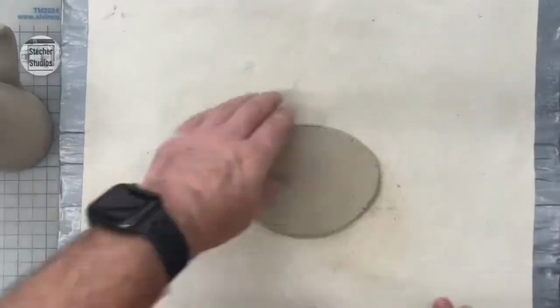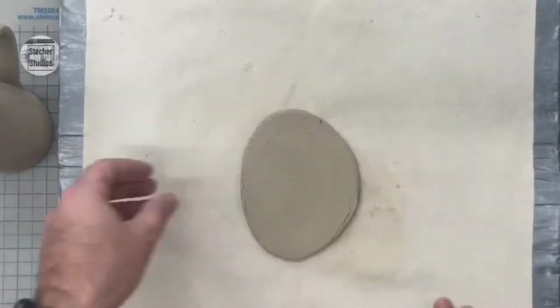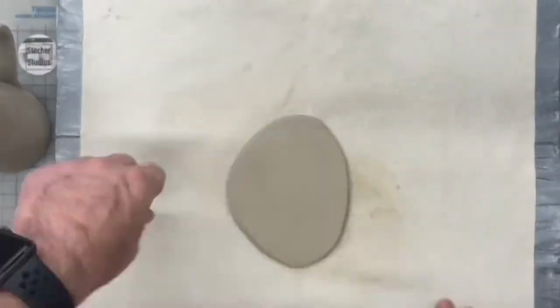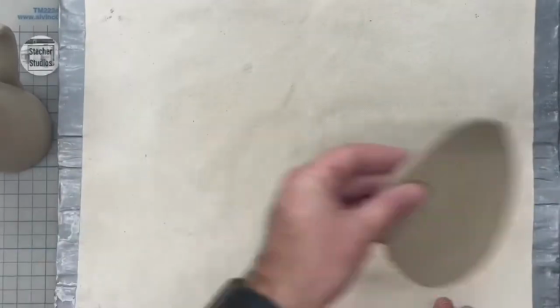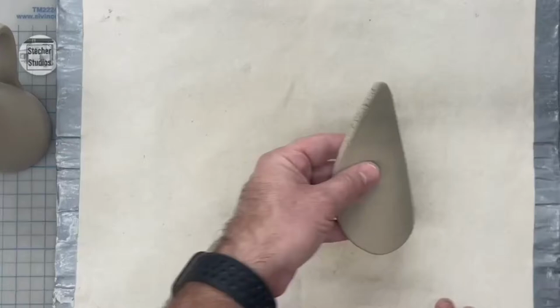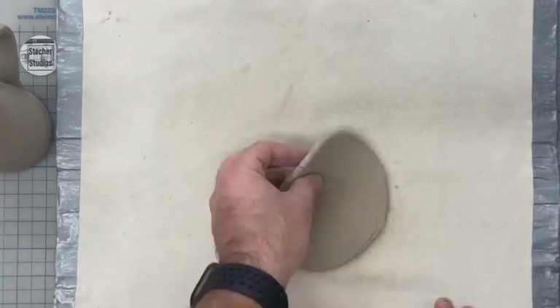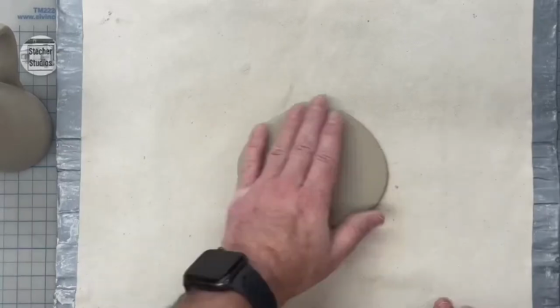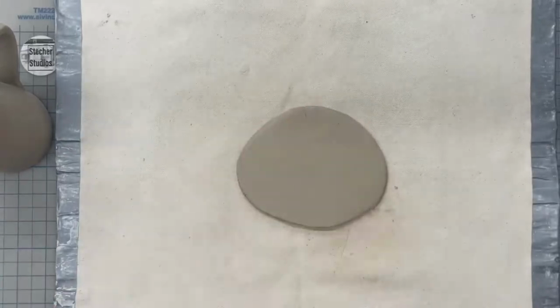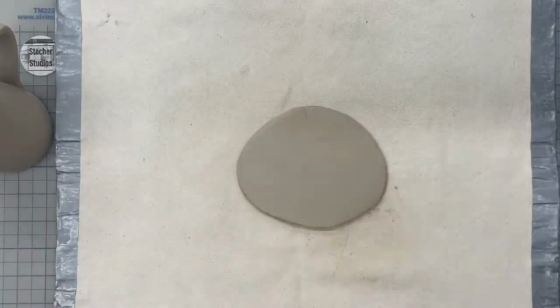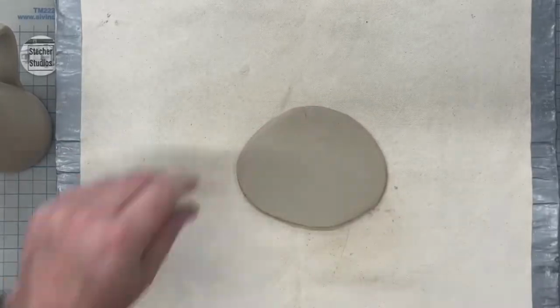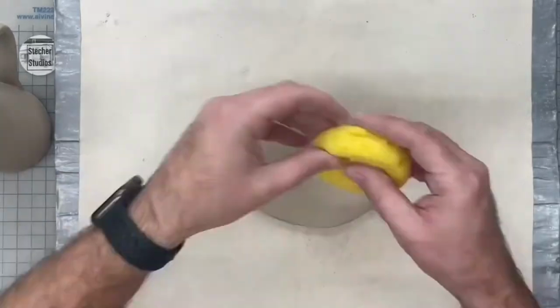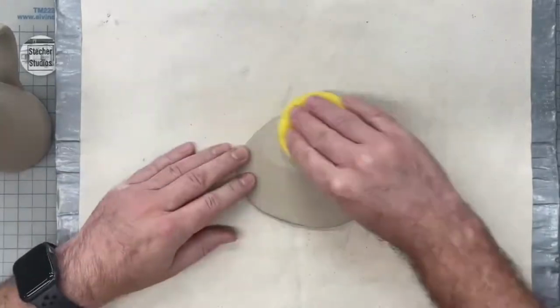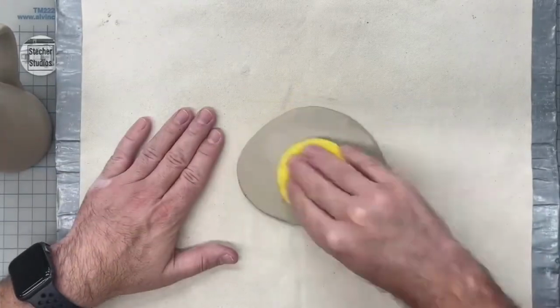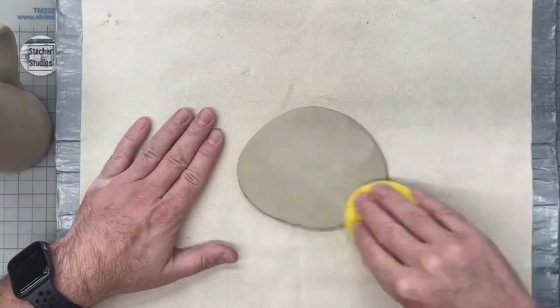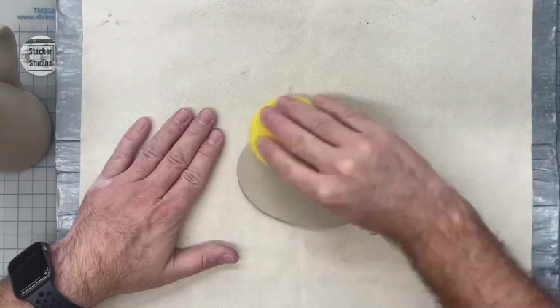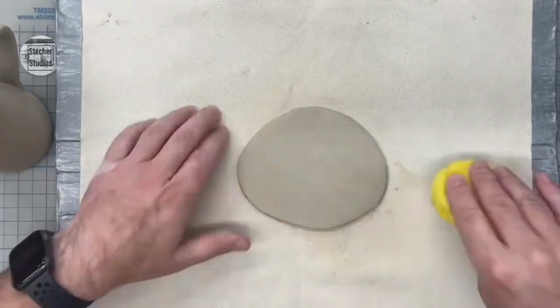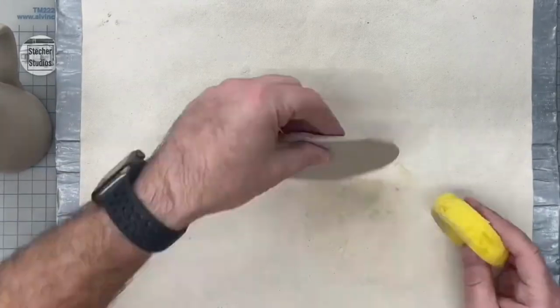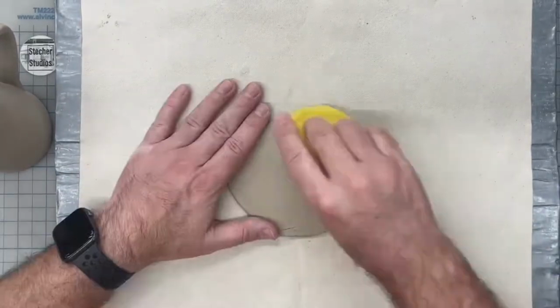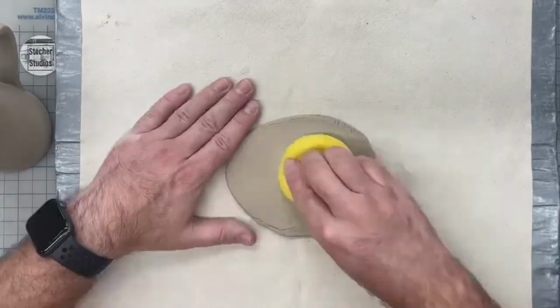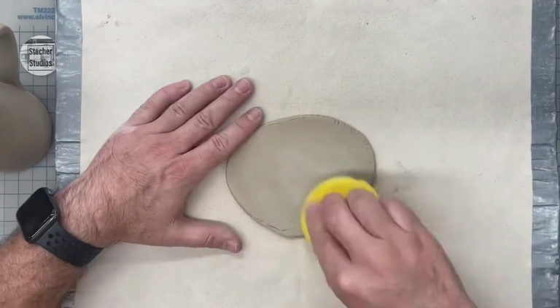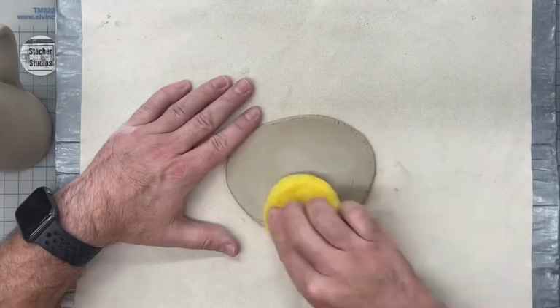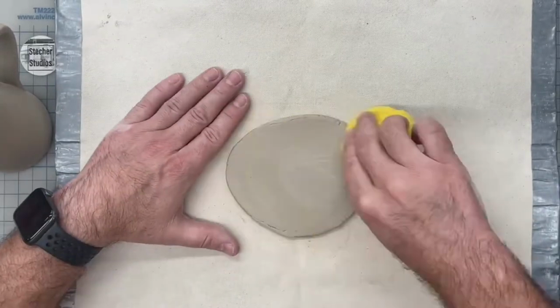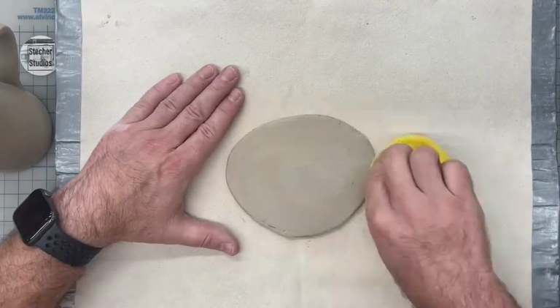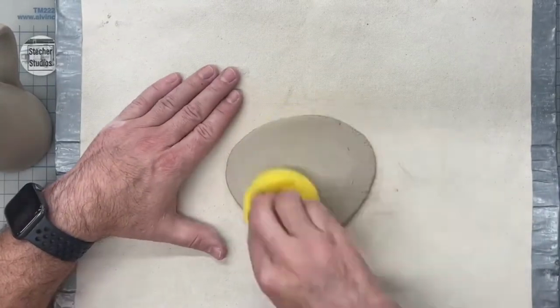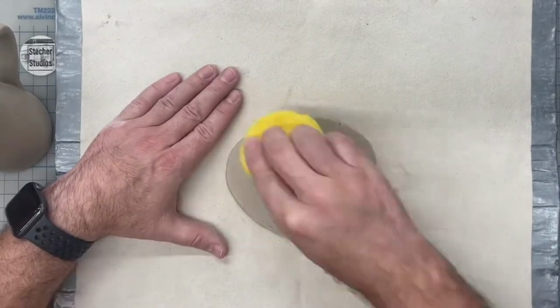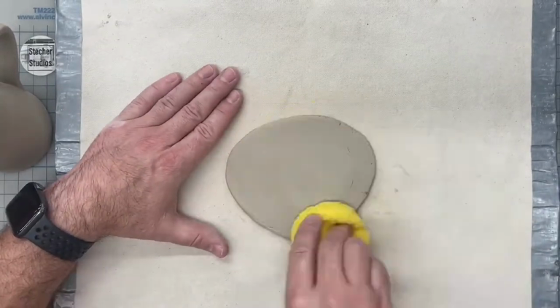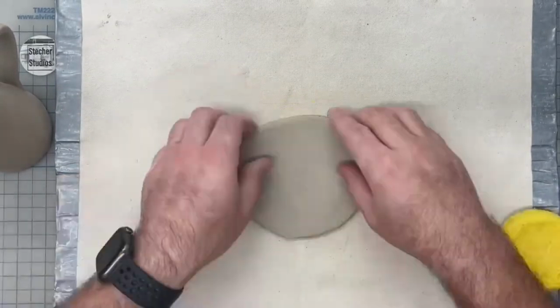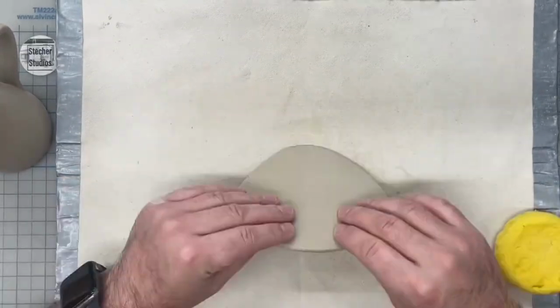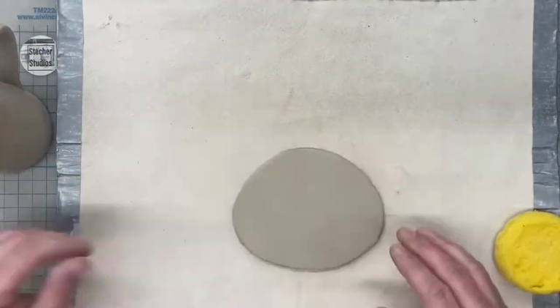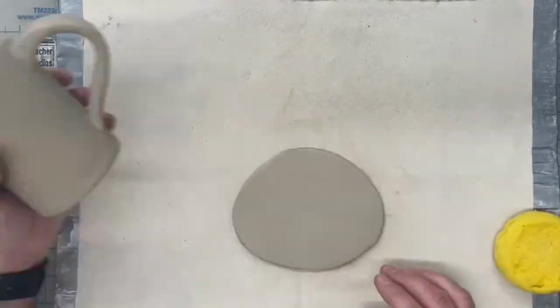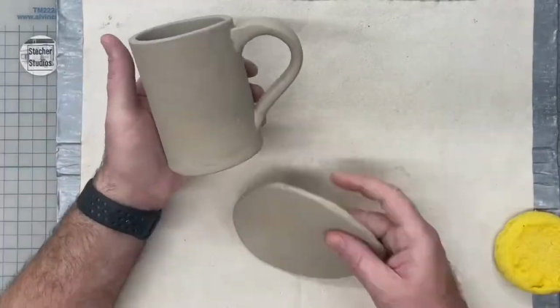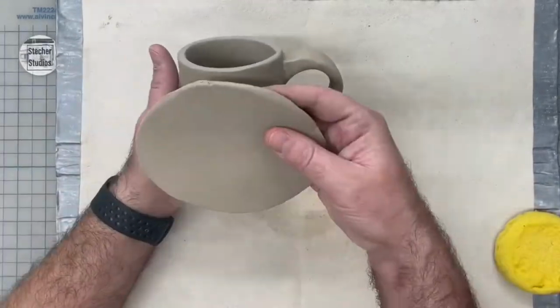We're going to roll out a quarter-inch slab, smooth it out, and get it ready to sculpt.